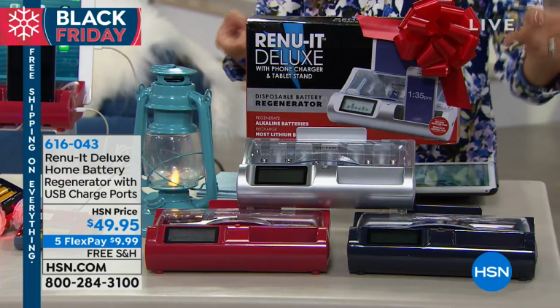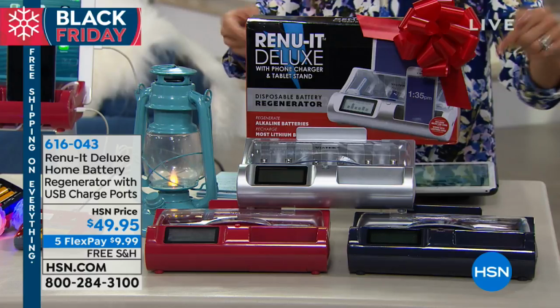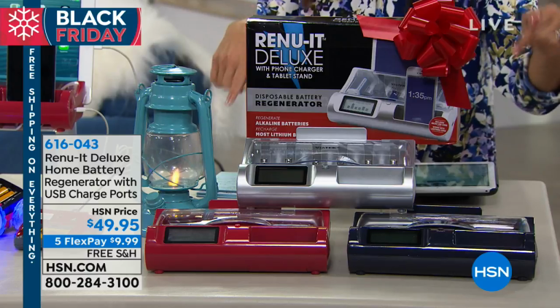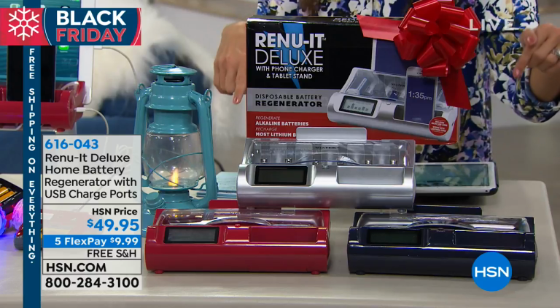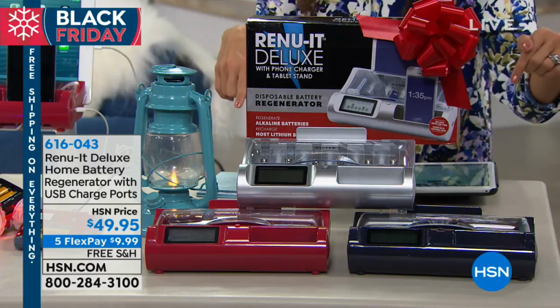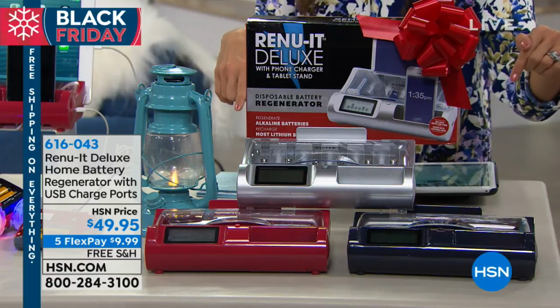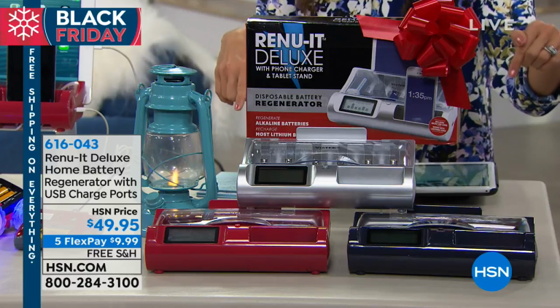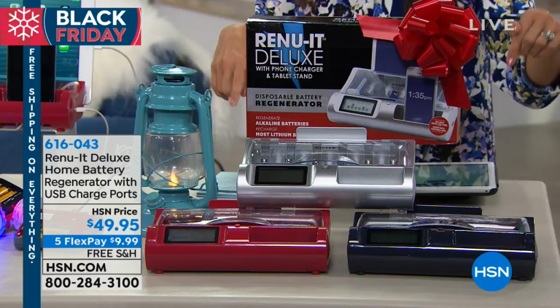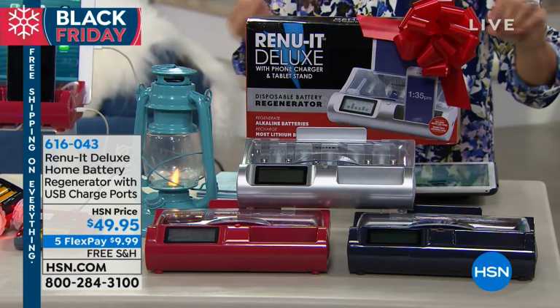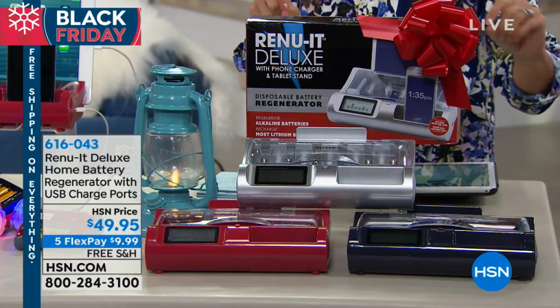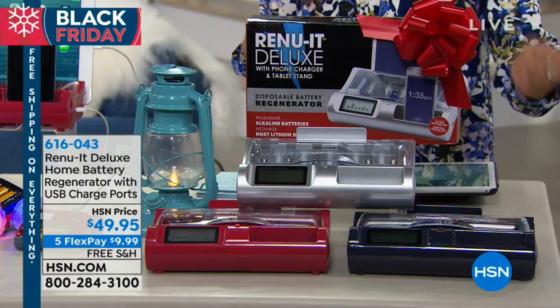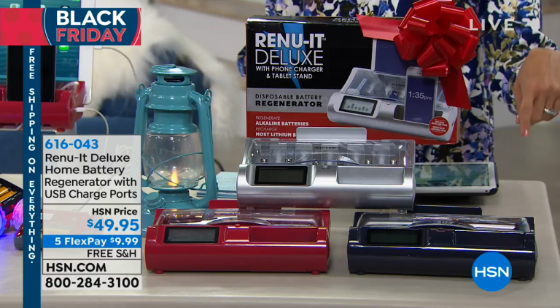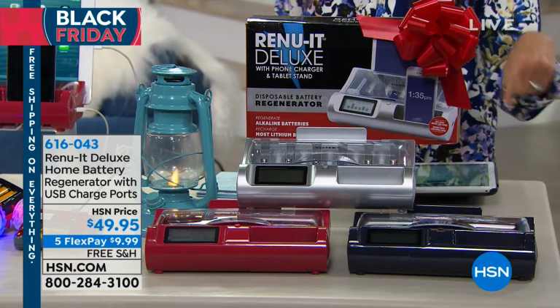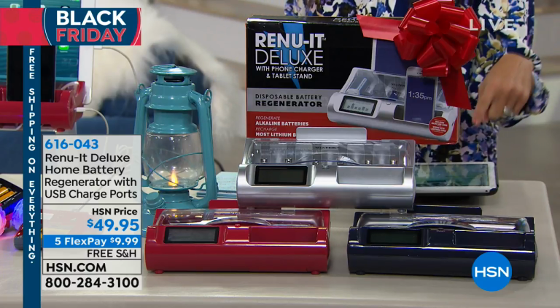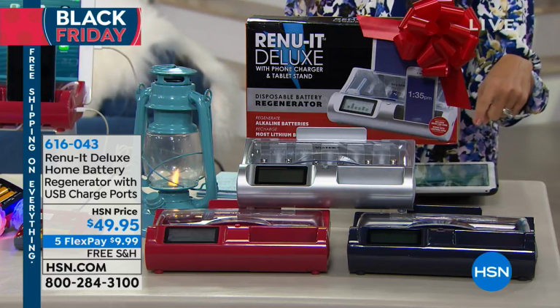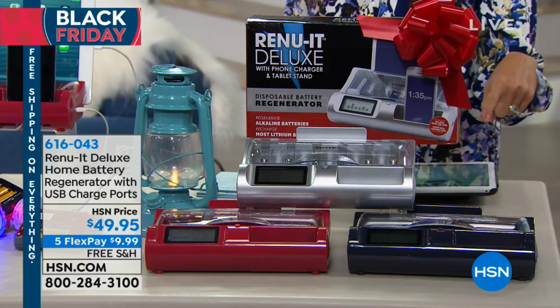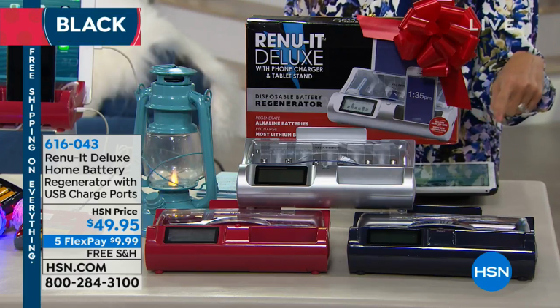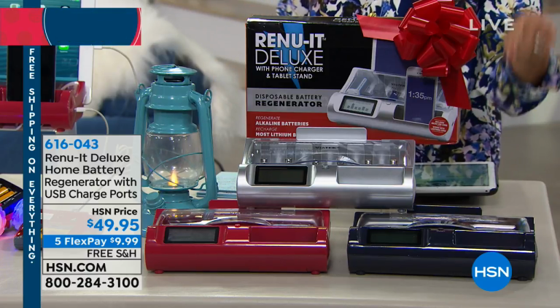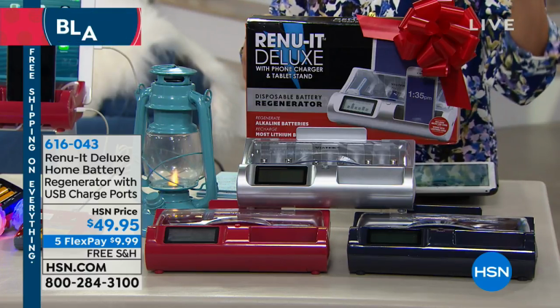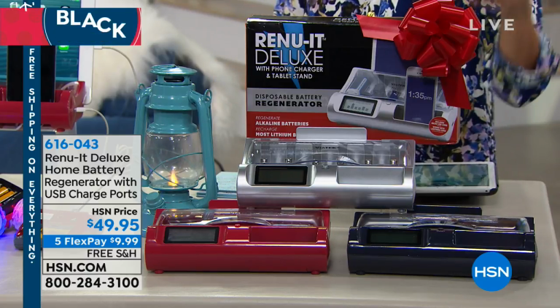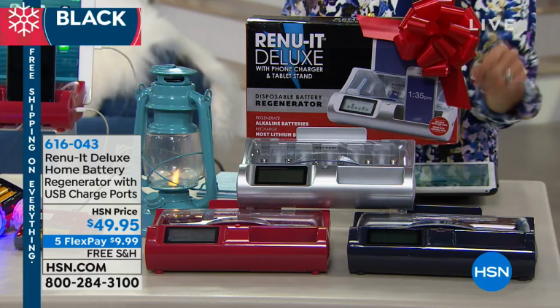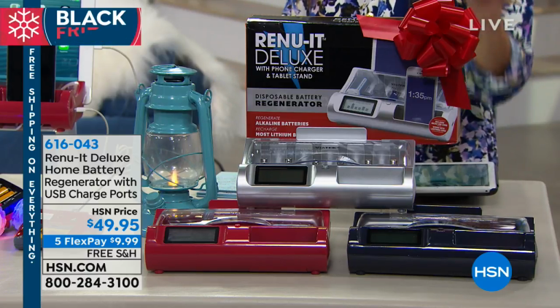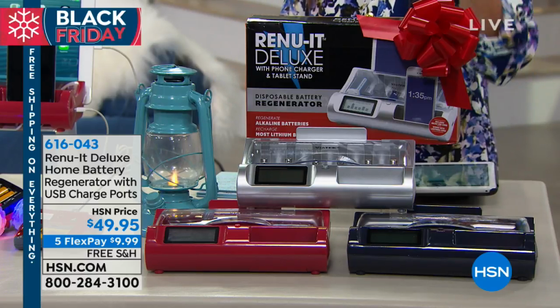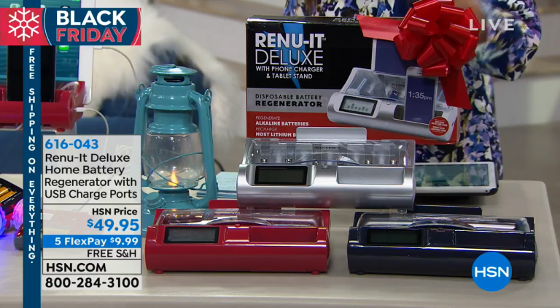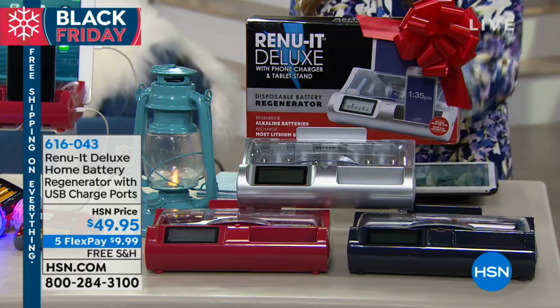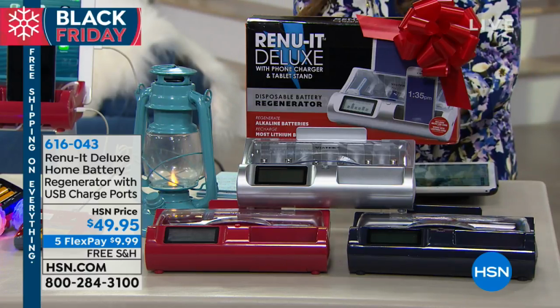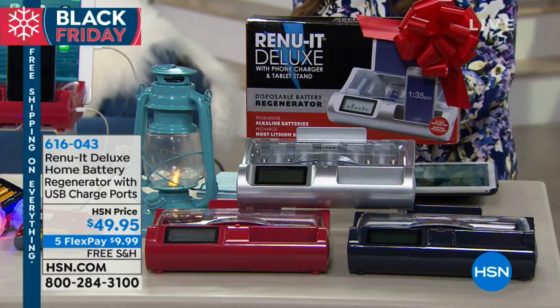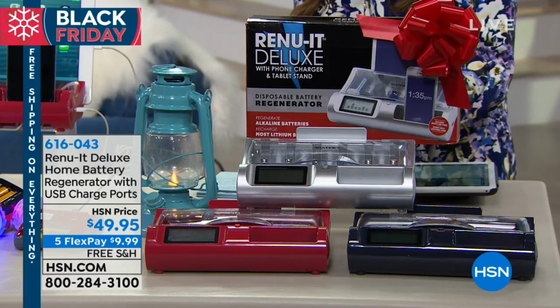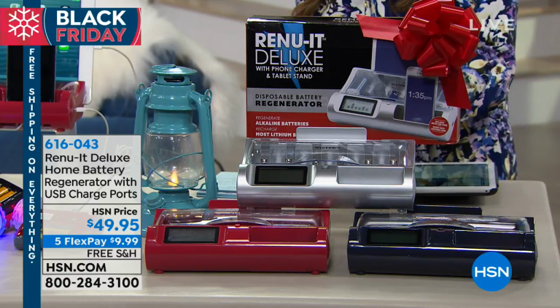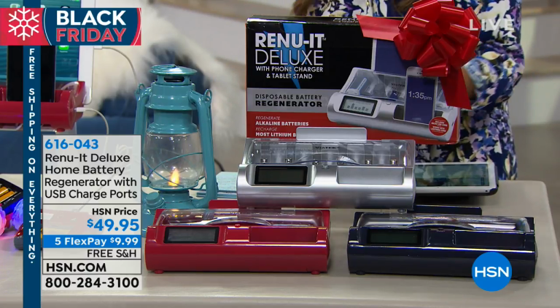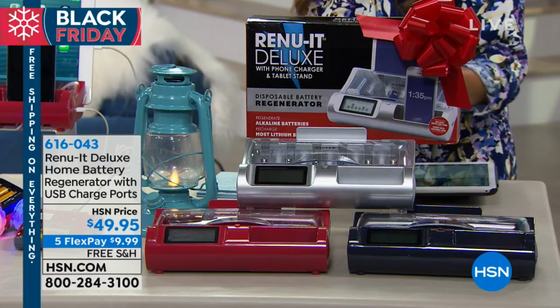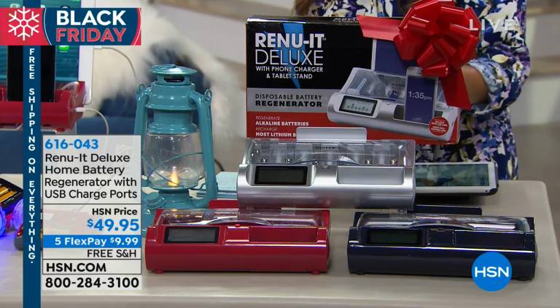It's kind of like a money machine, because this thing will pay for itself many, many times over once you see how awesome this is and that you can use it with basically any type of battery. This is the deluxe version, so it has USB ports, so you can even charge your electronic devices as well.